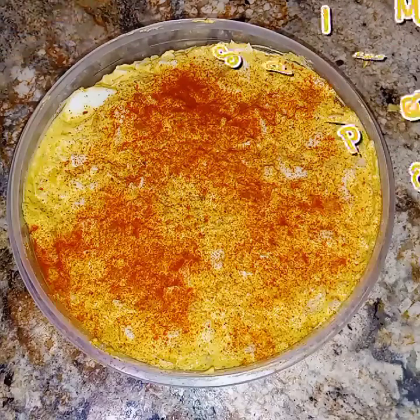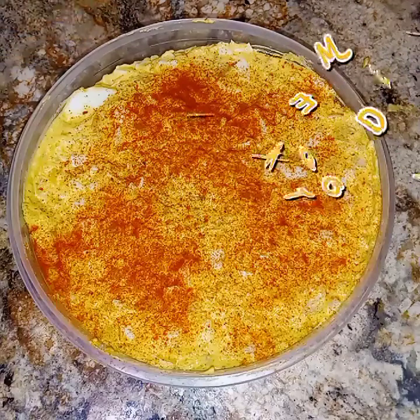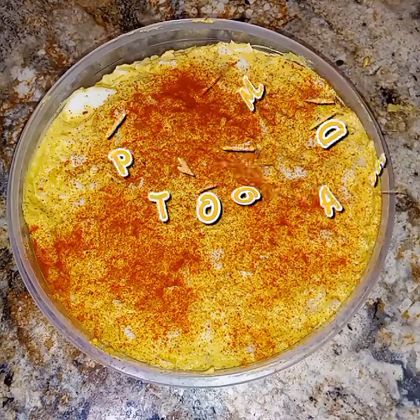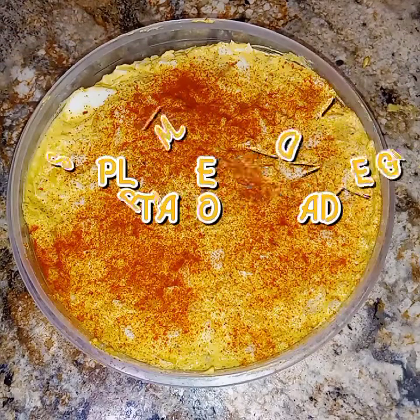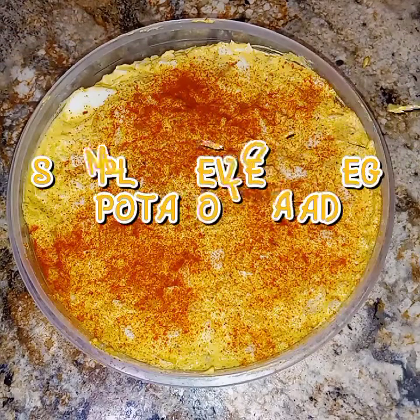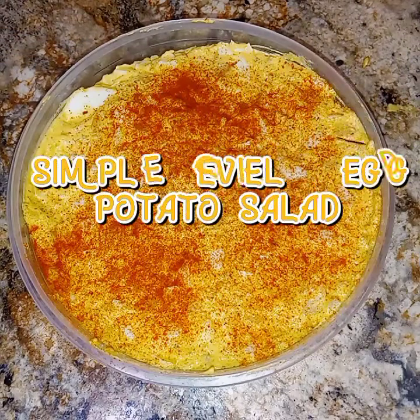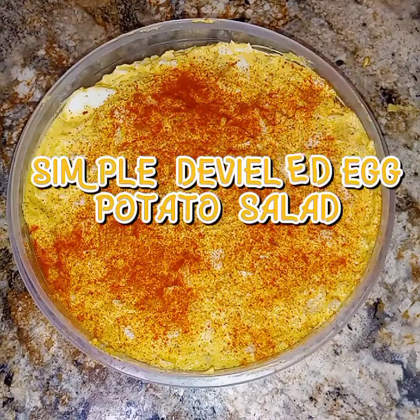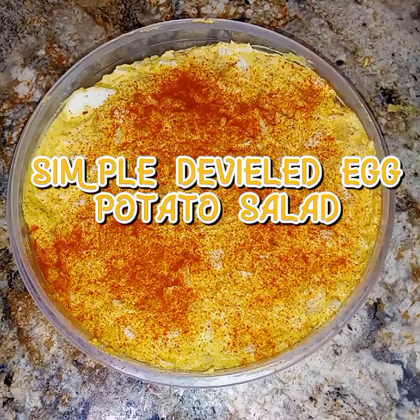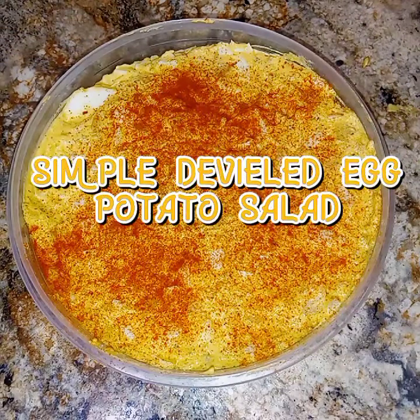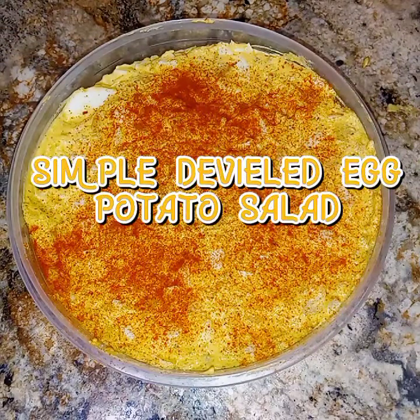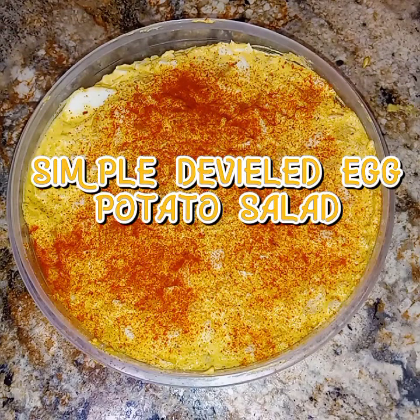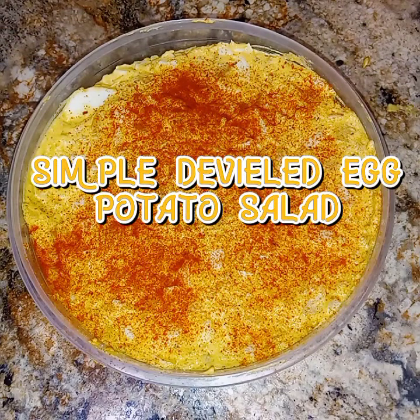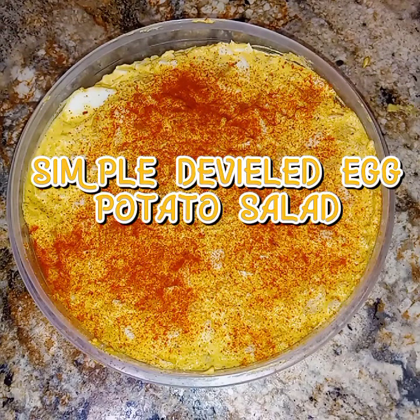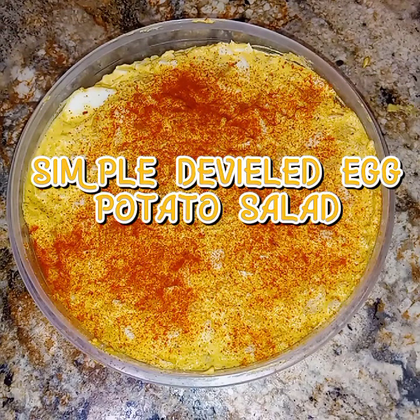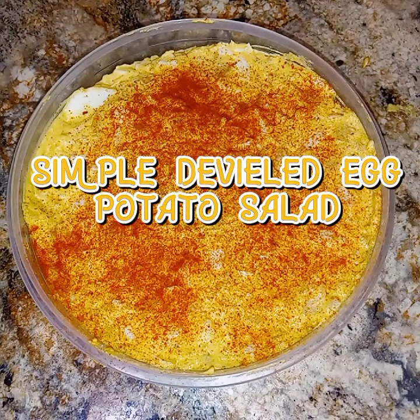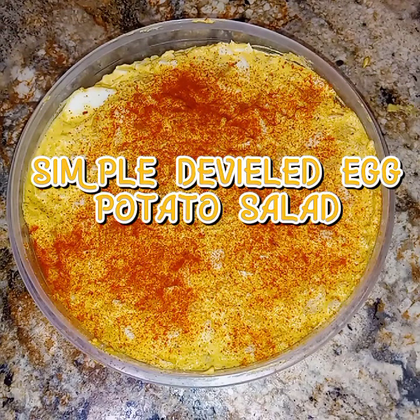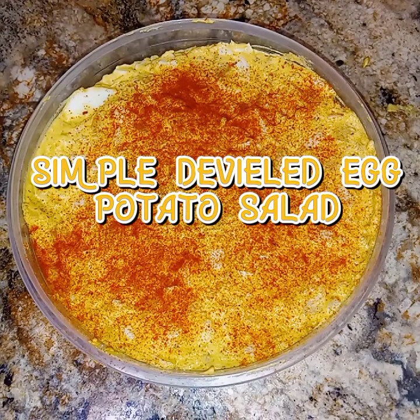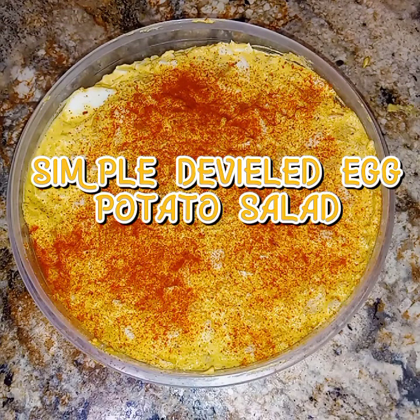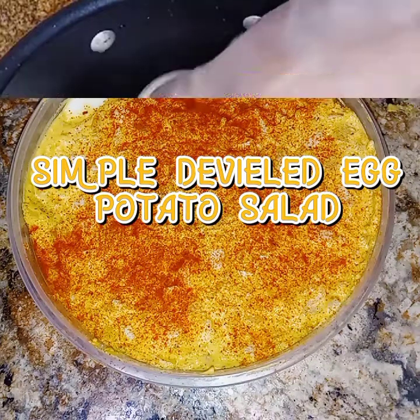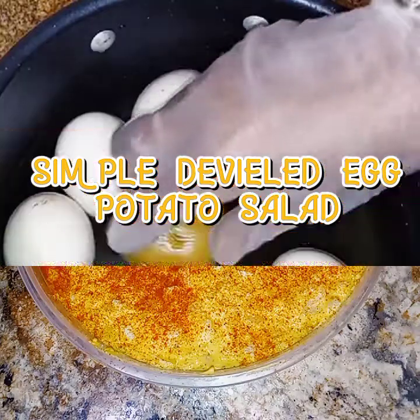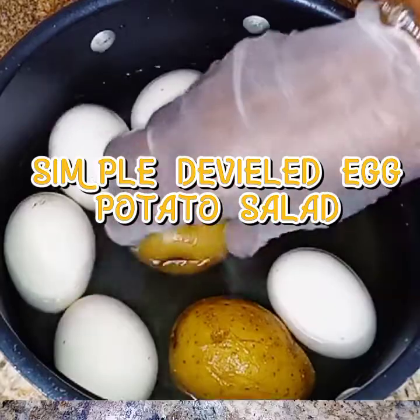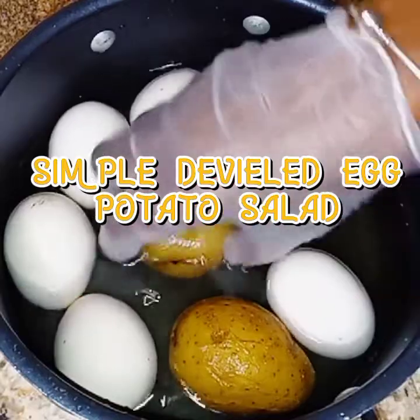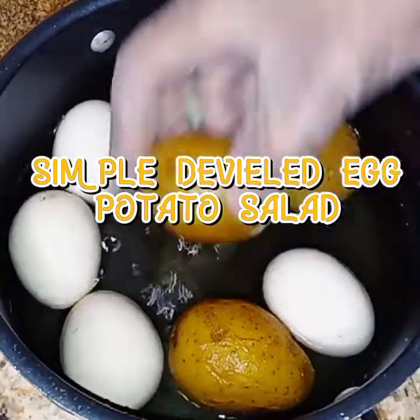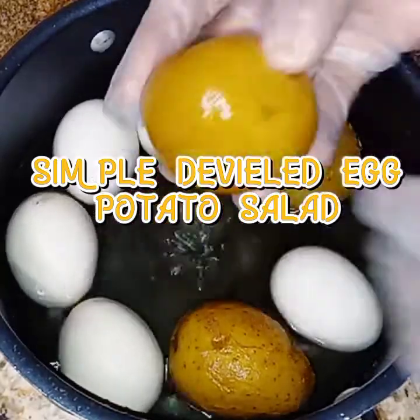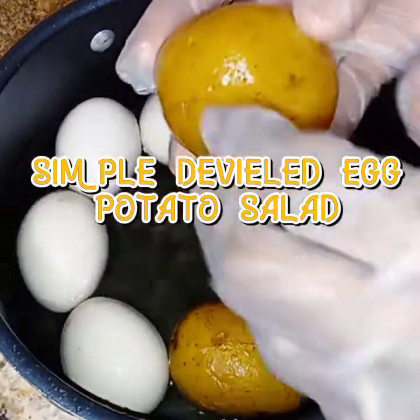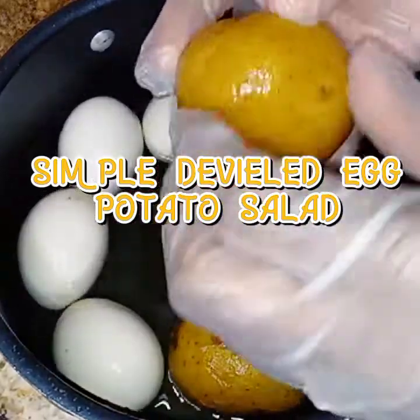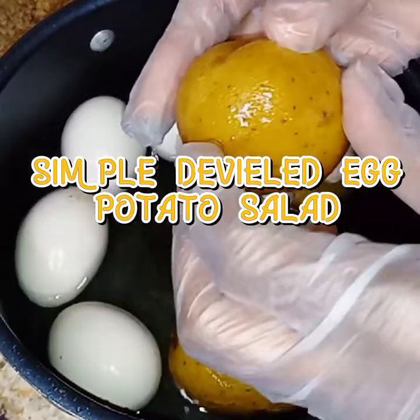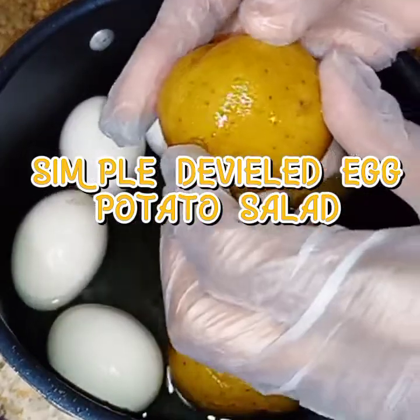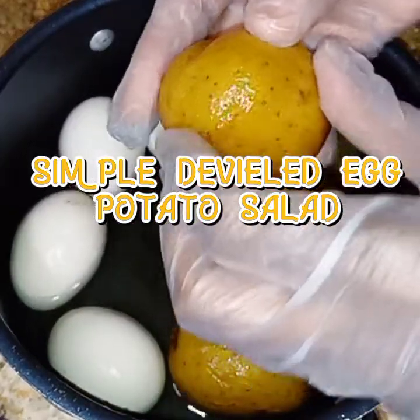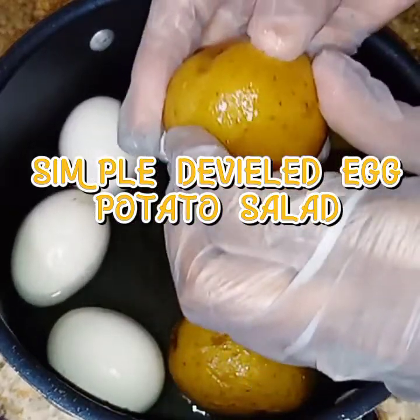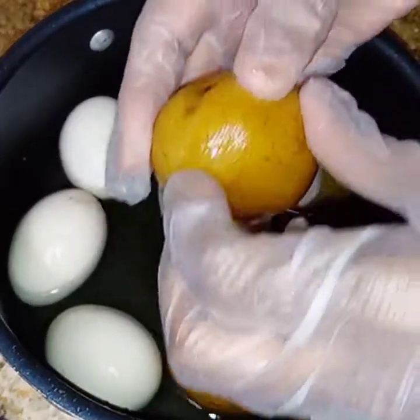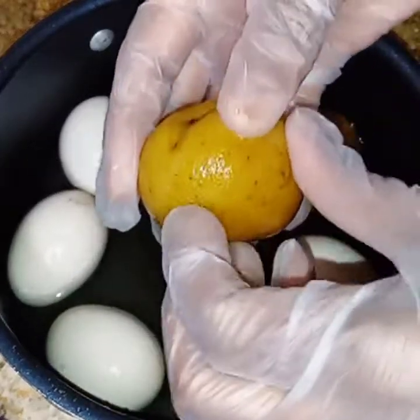Welcome or welcome back to Rozzy Dozzy's life. Today will be simple deviled egg potato salad.